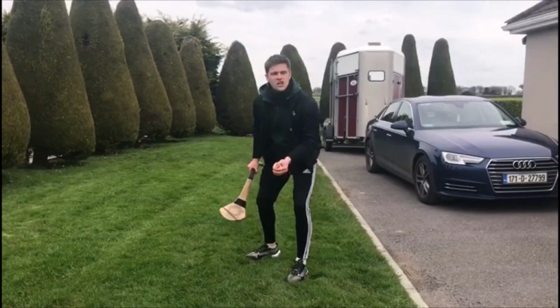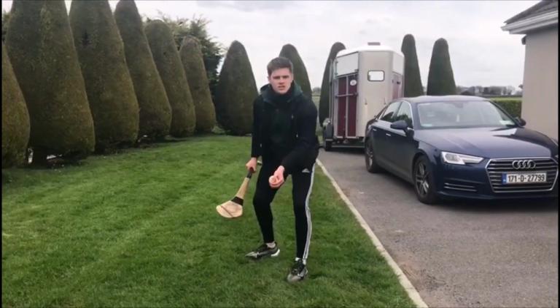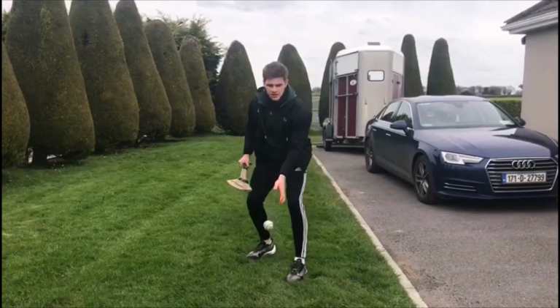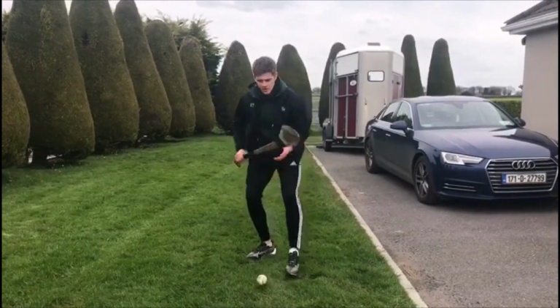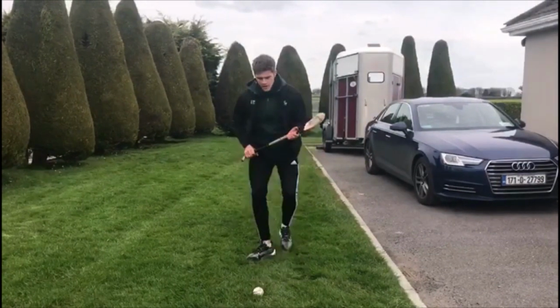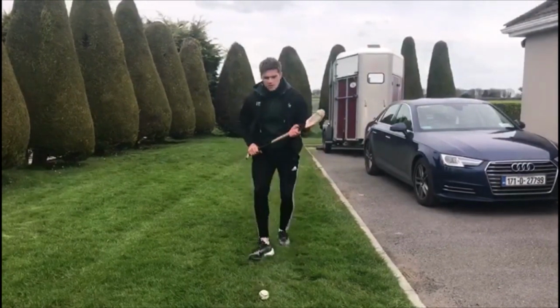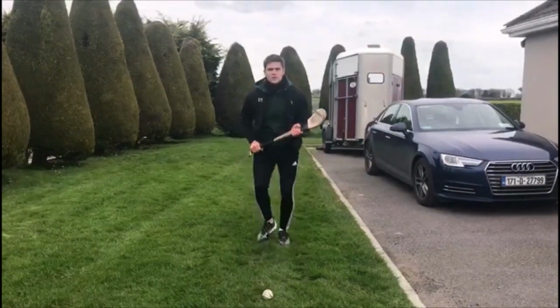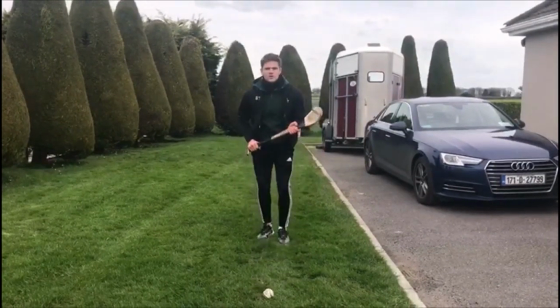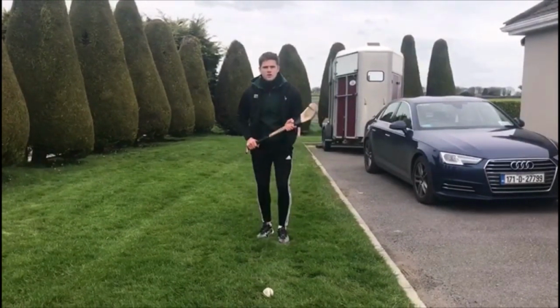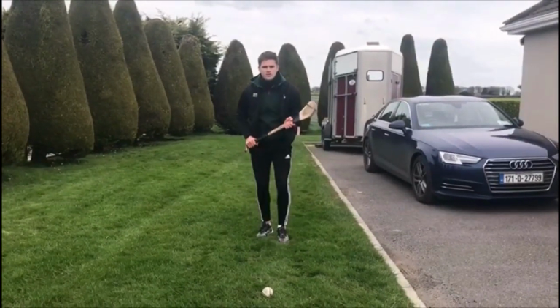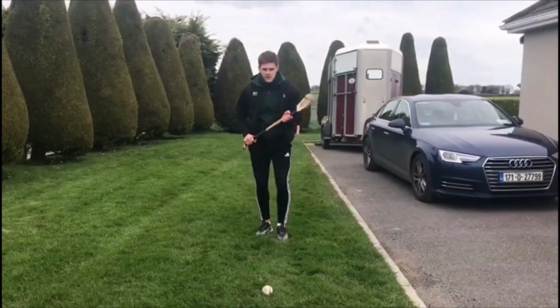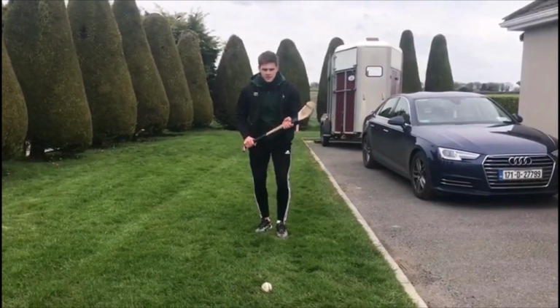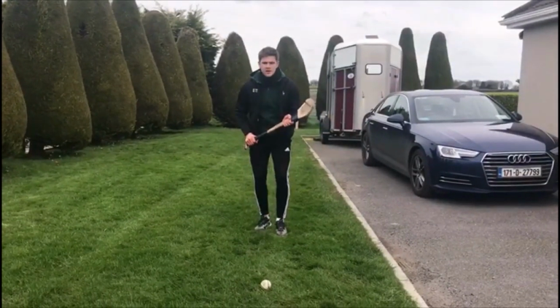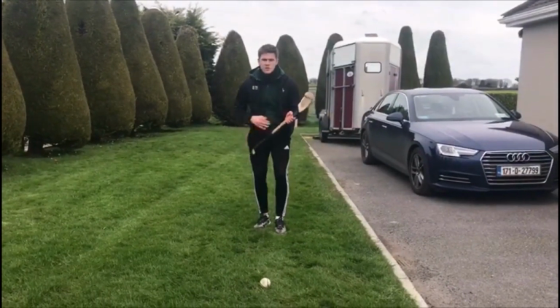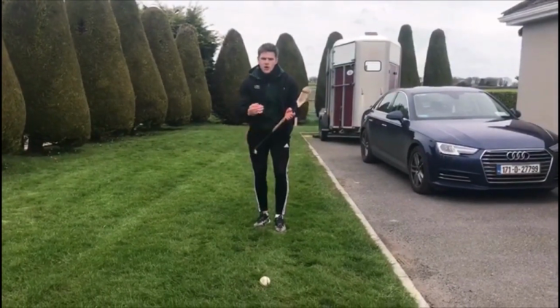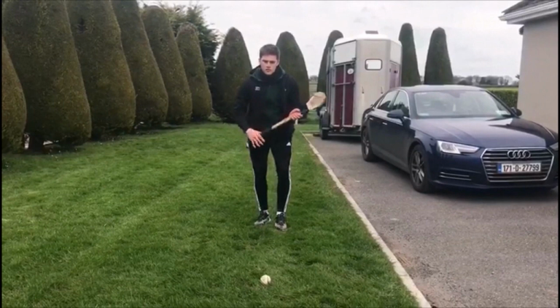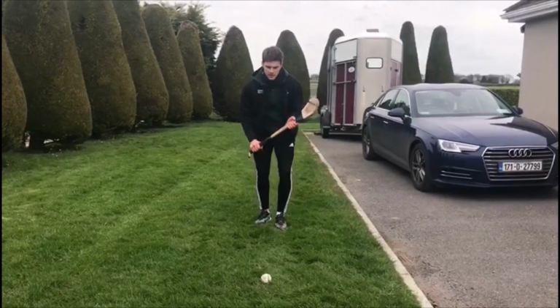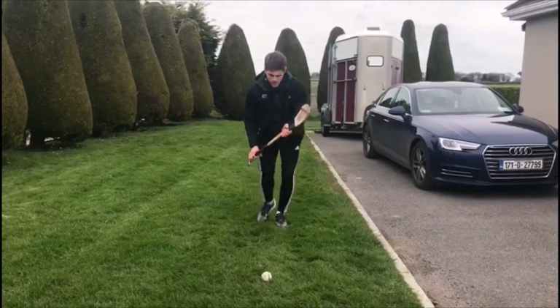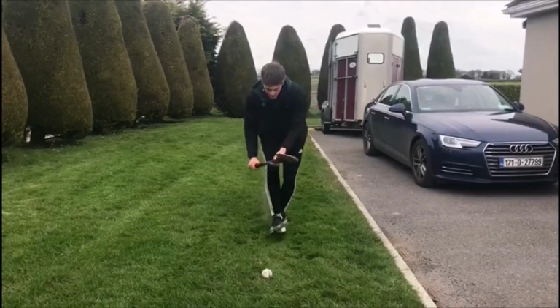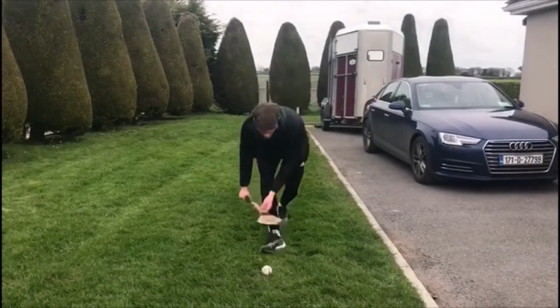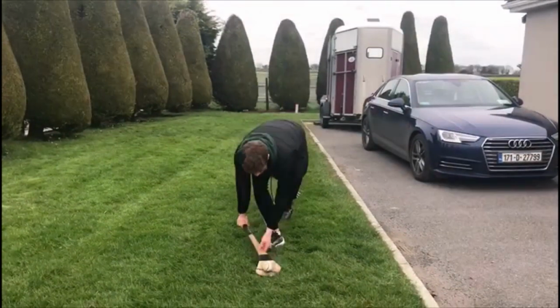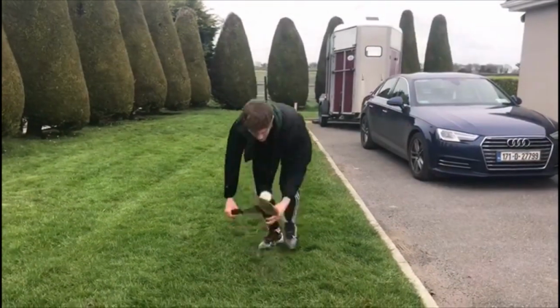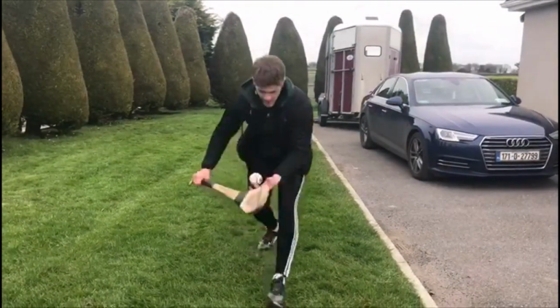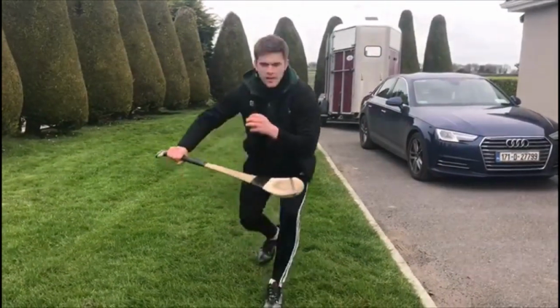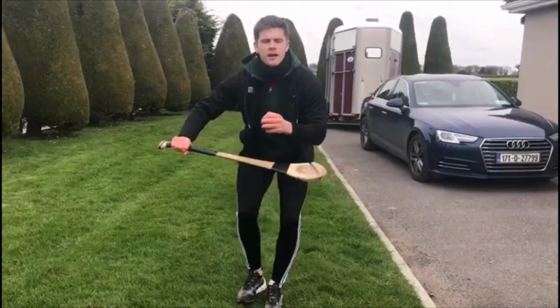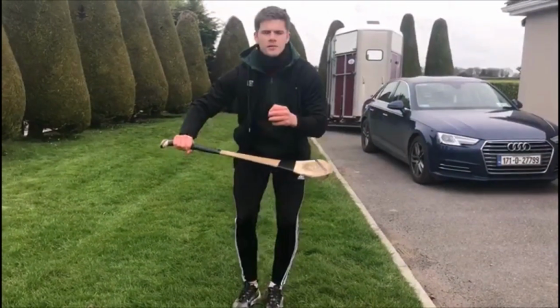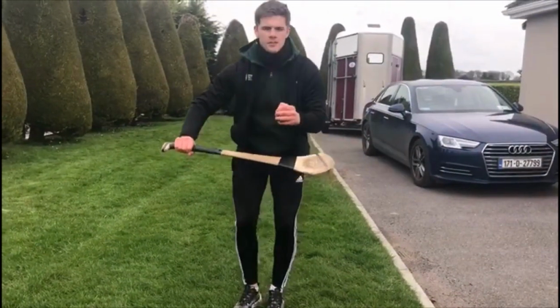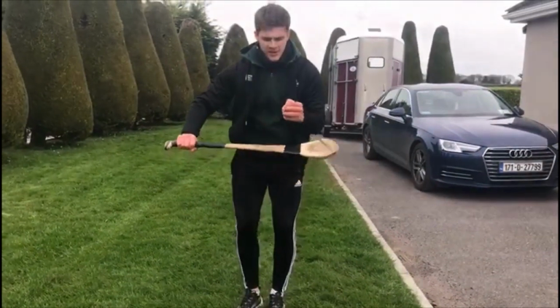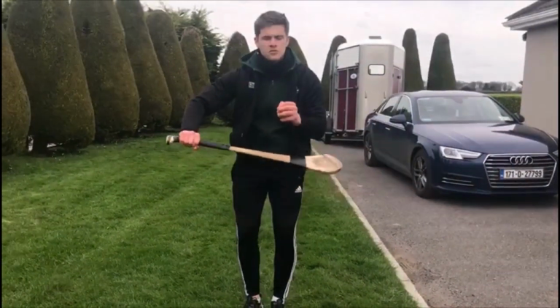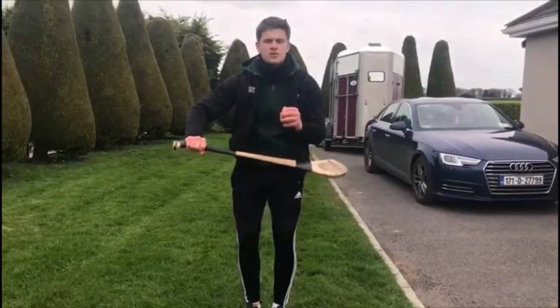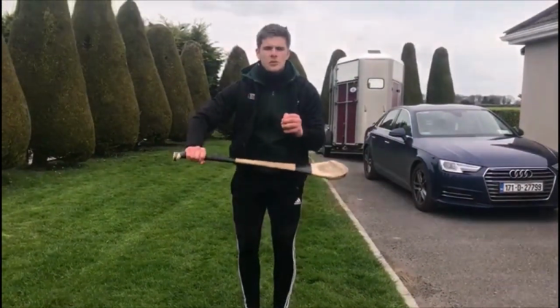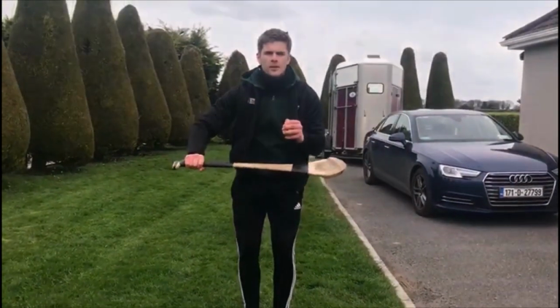To challenge yourself, what you want to do is walk into it, pick and protect as well when you come up.